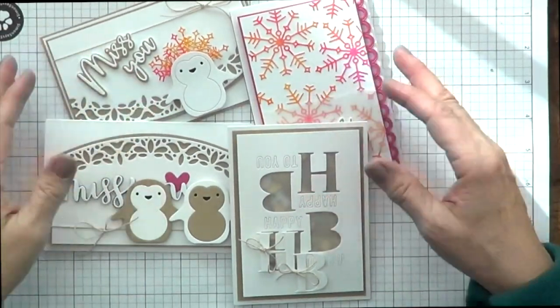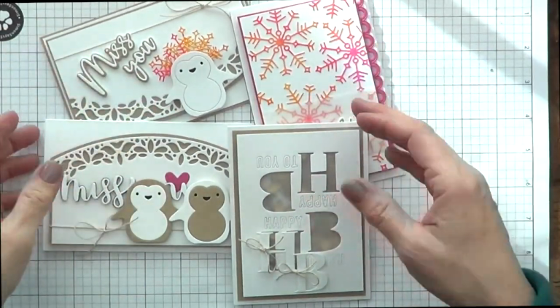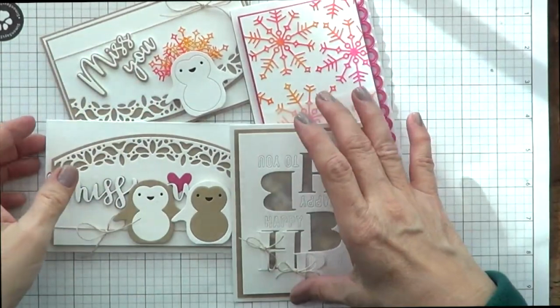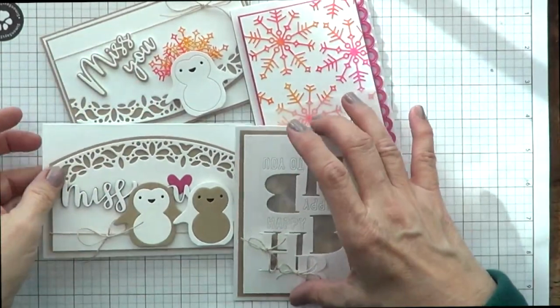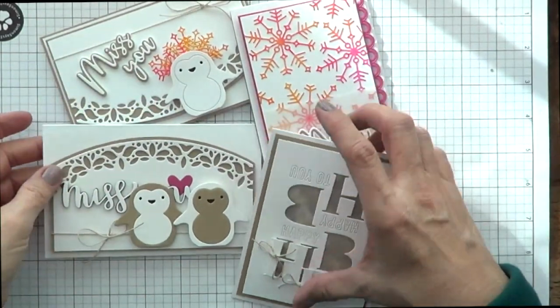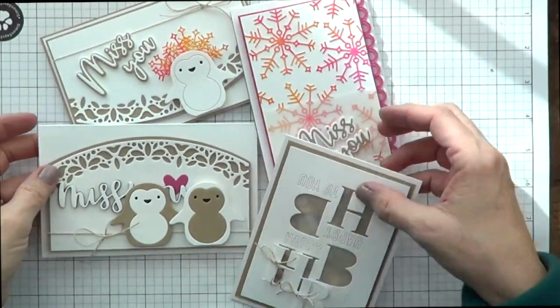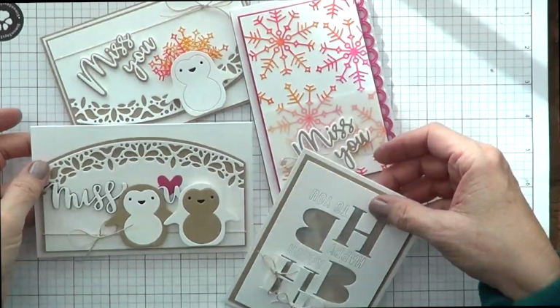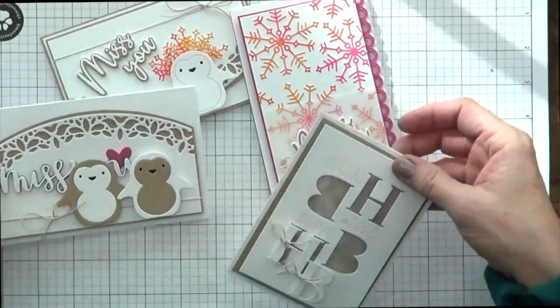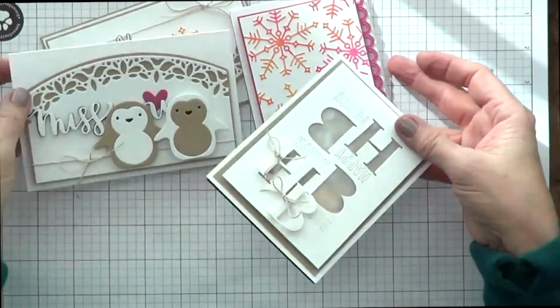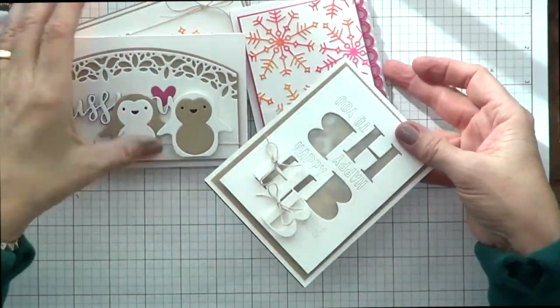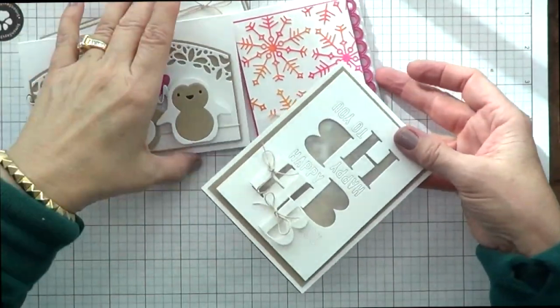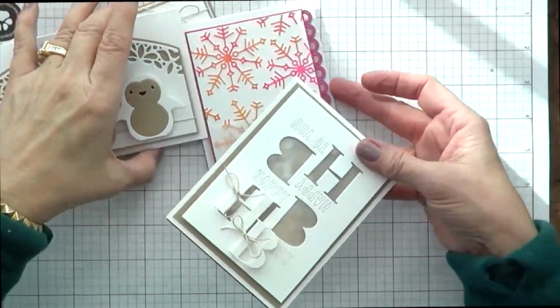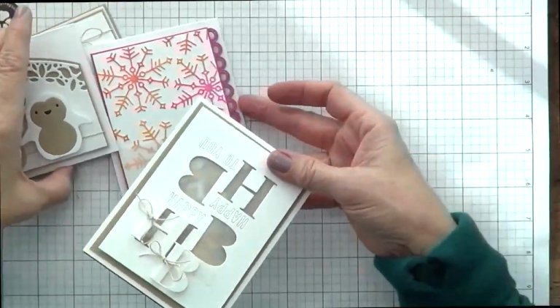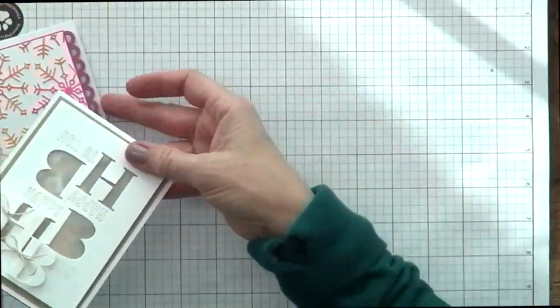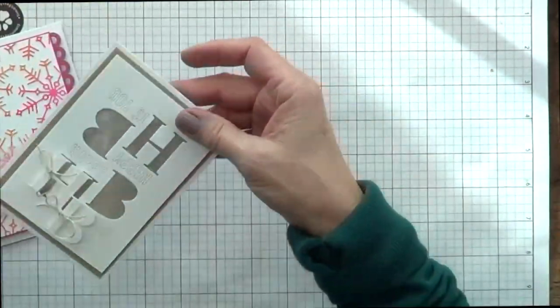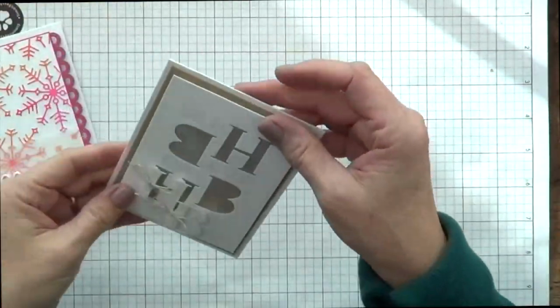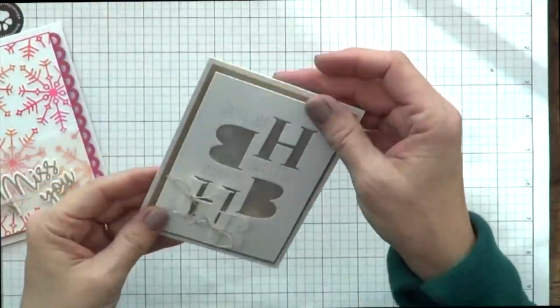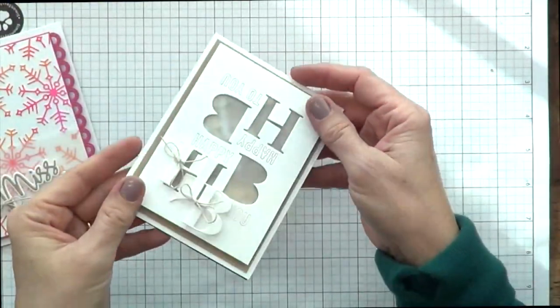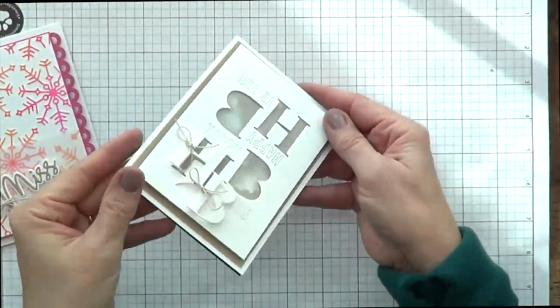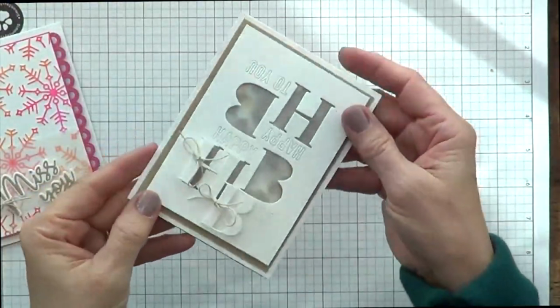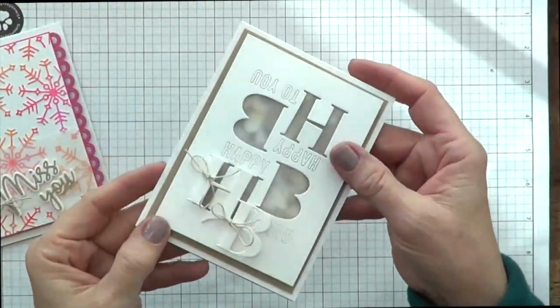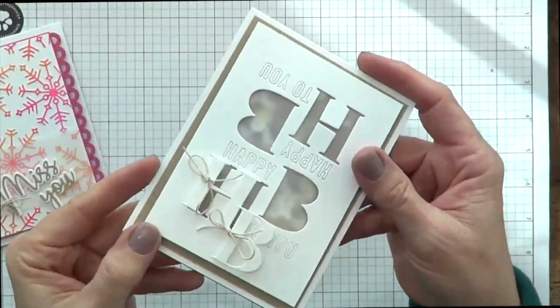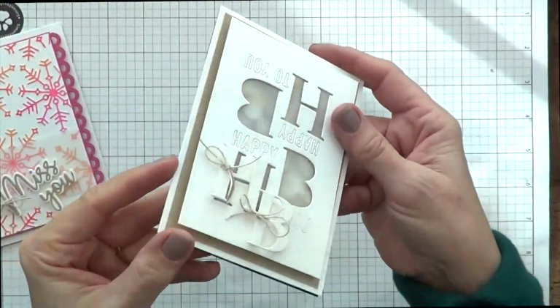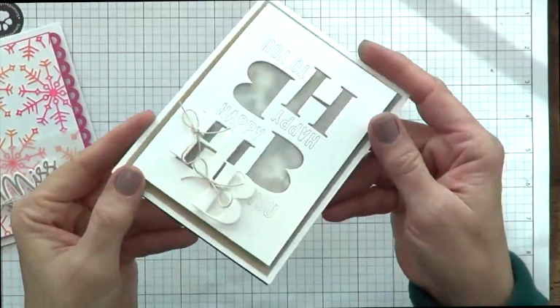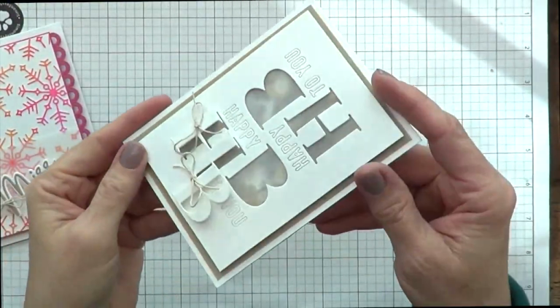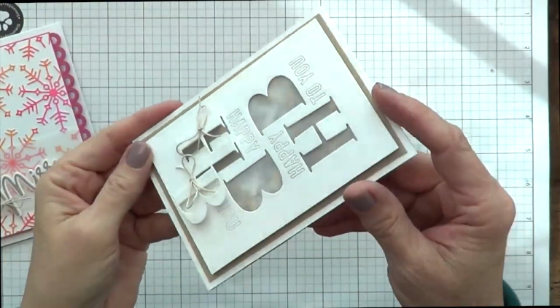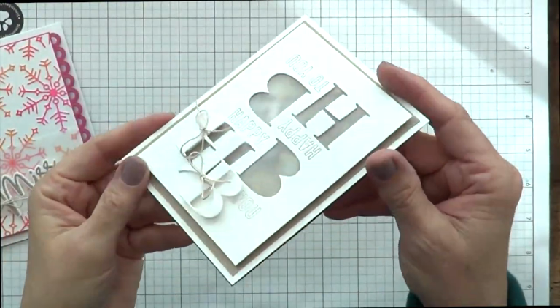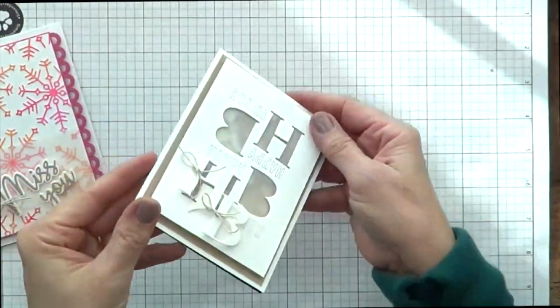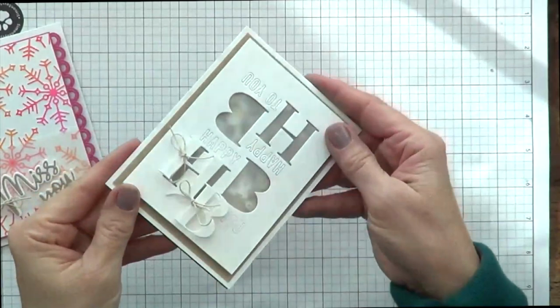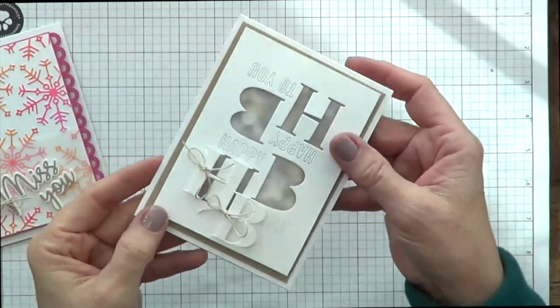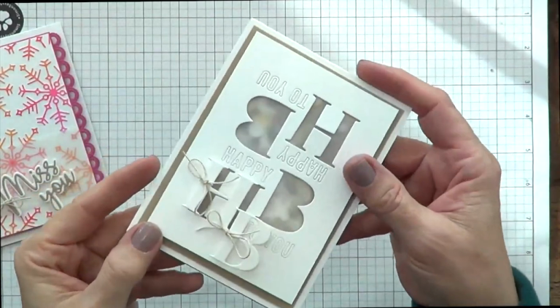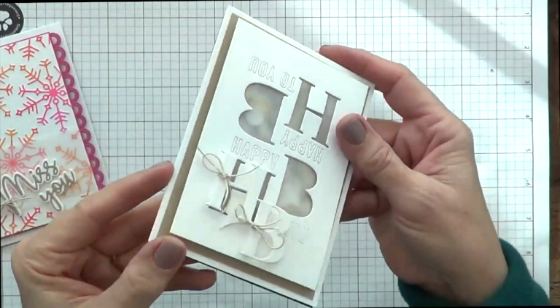I made this set of four. I'm usually a color girl and I thought I would step outside of my box and make some neutral cards.